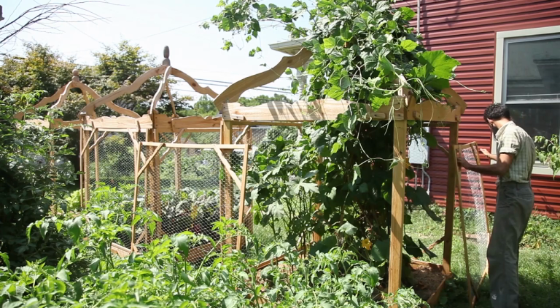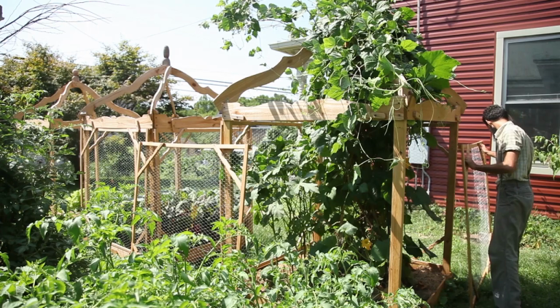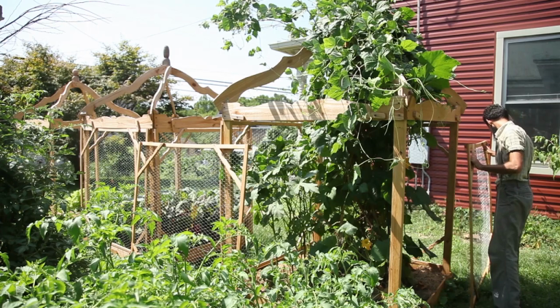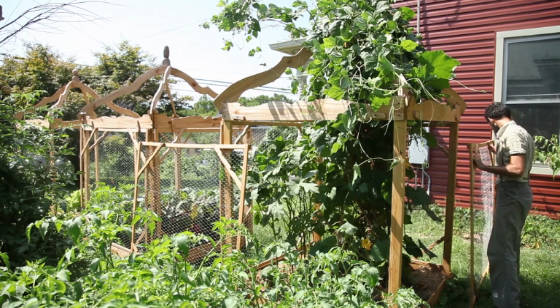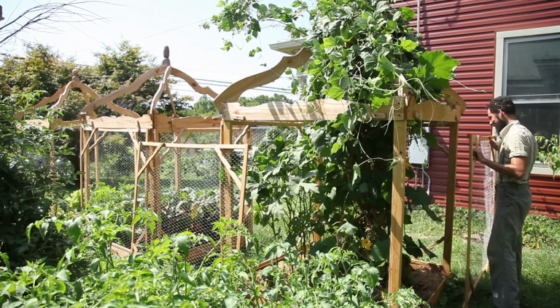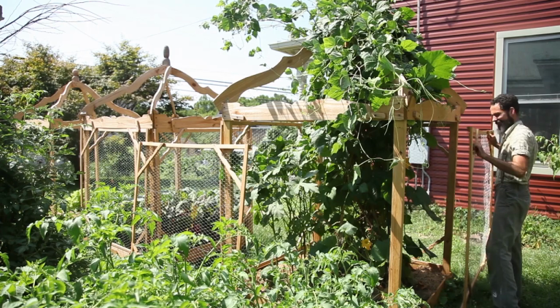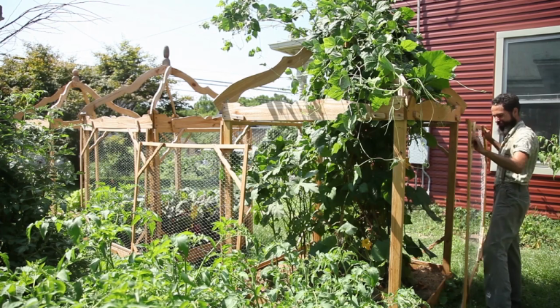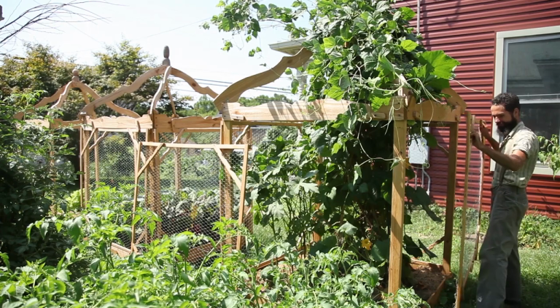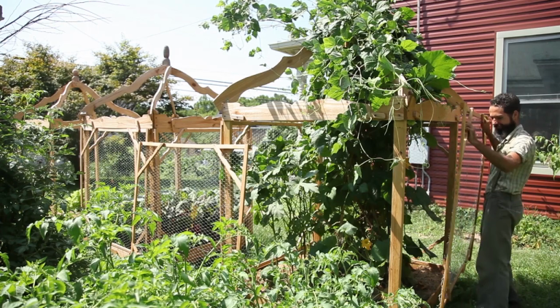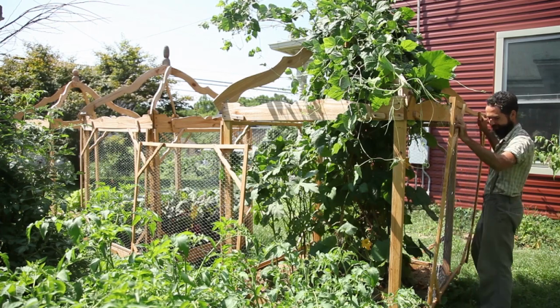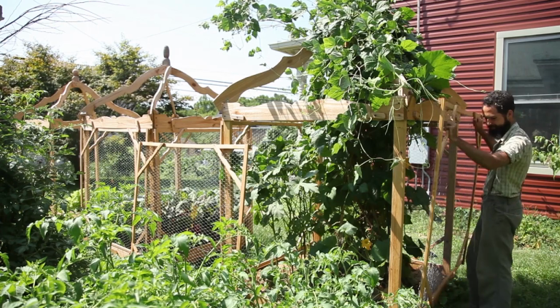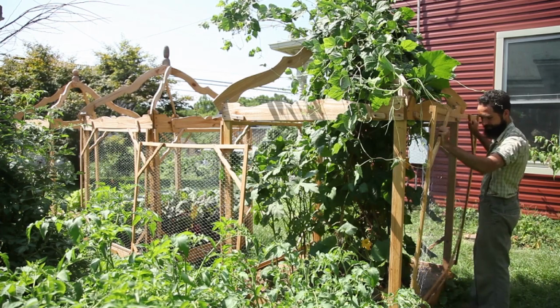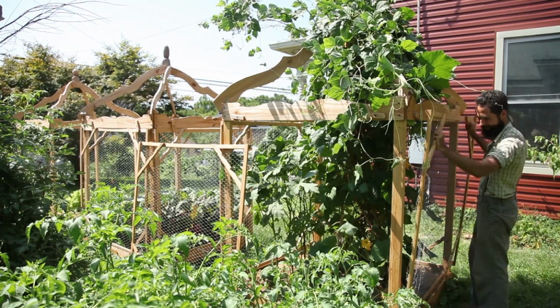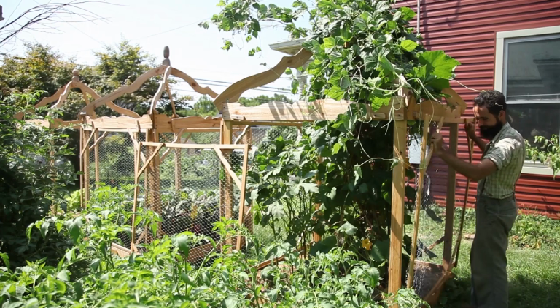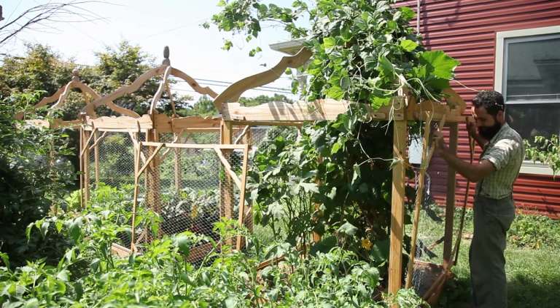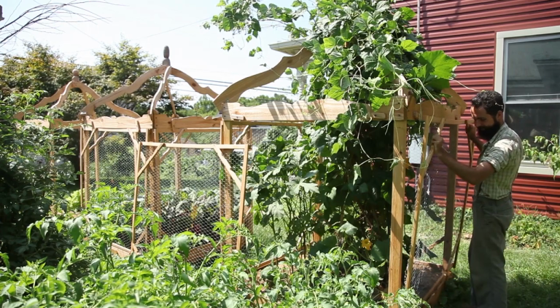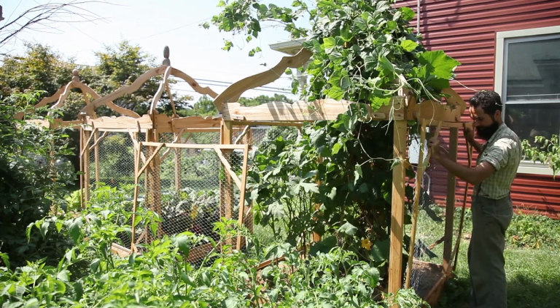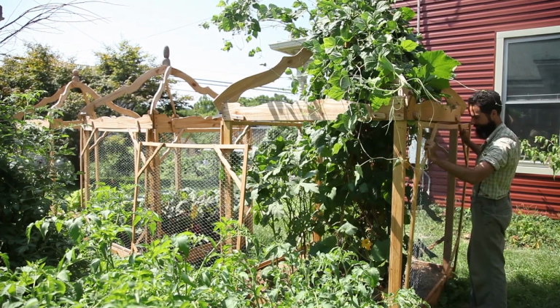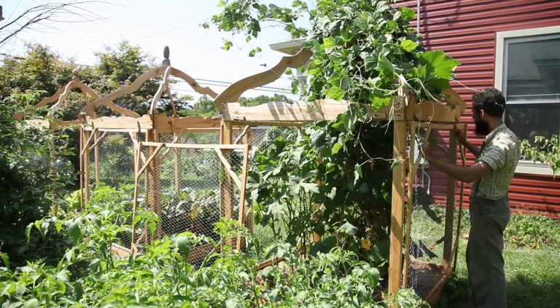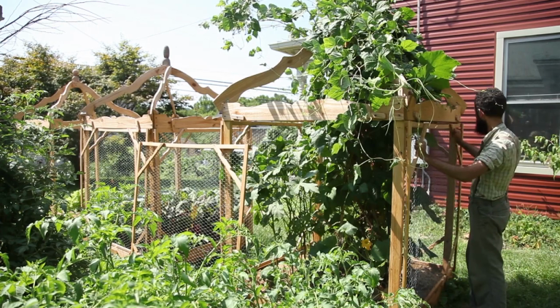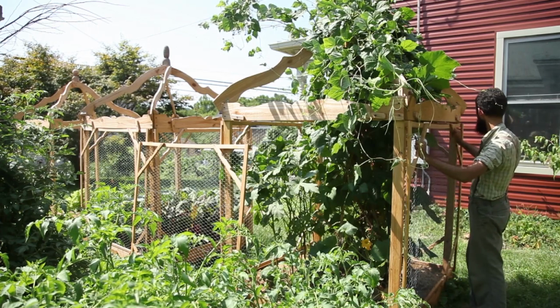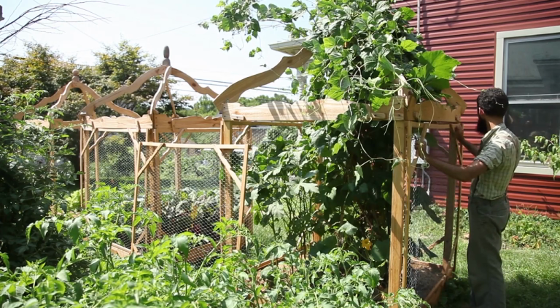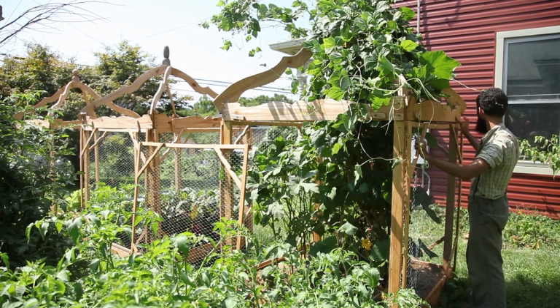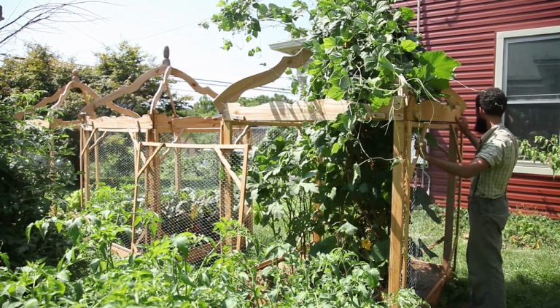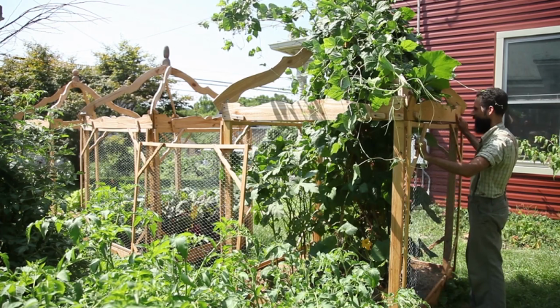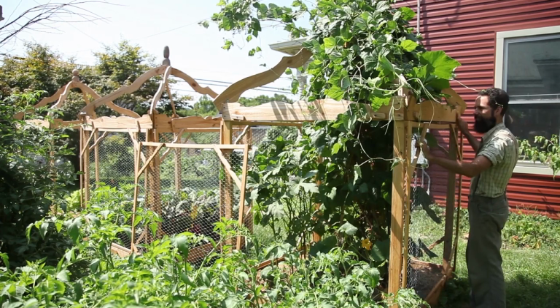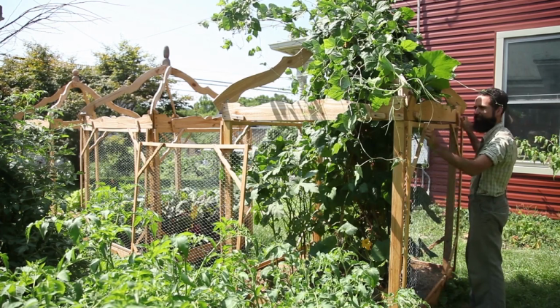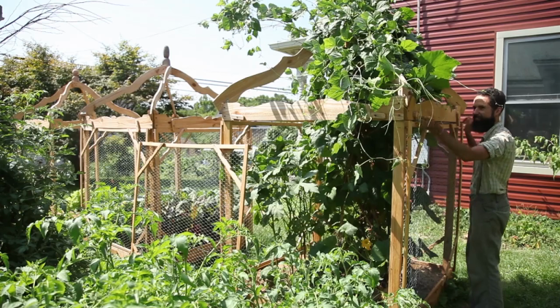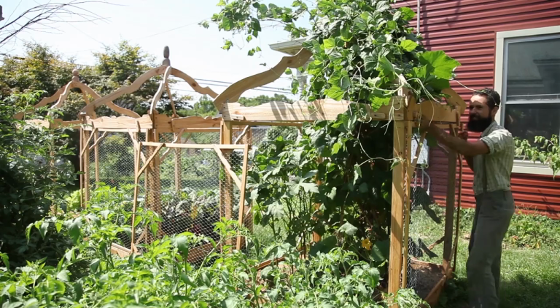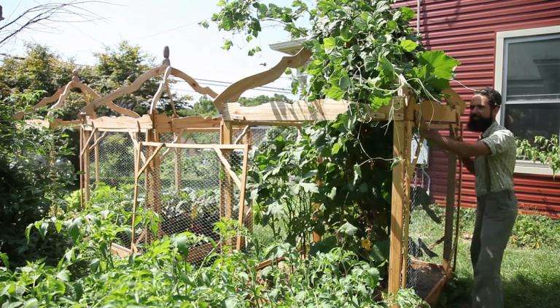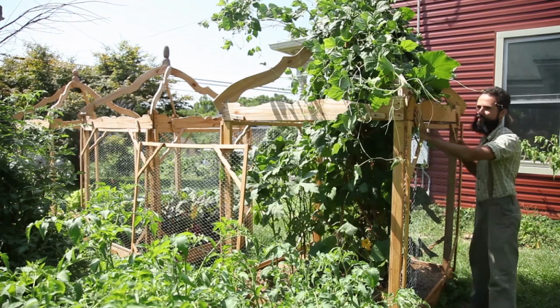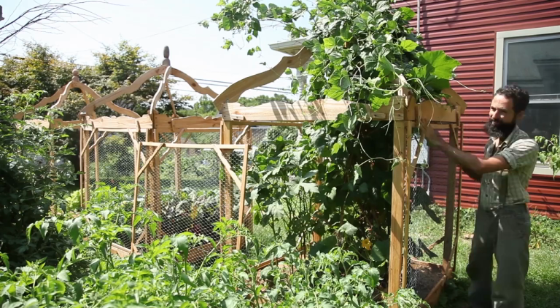But what actually happened to my butternut squash? Why did it fail and would I even be able to prevent its demise?